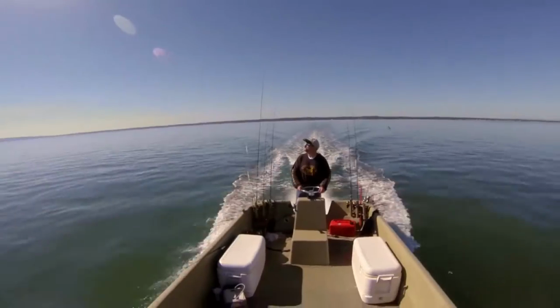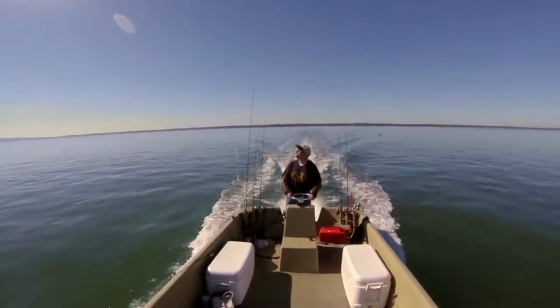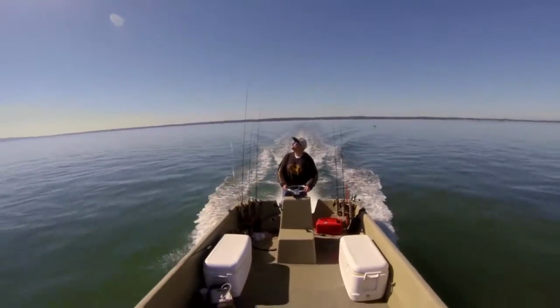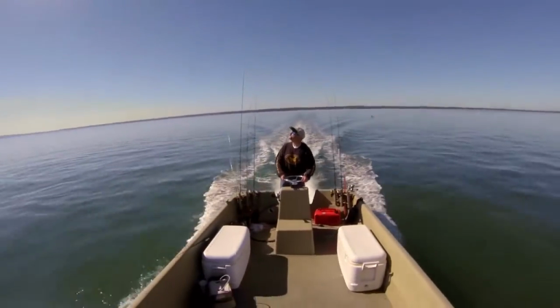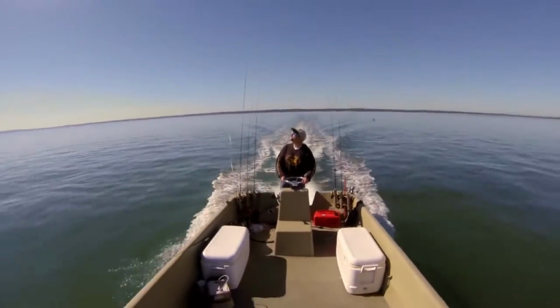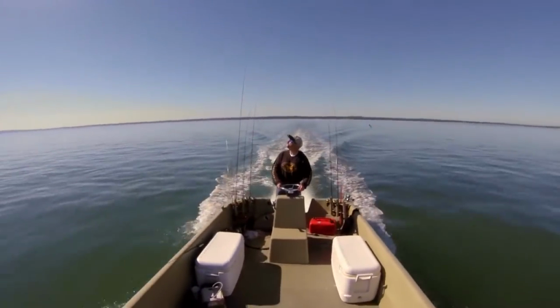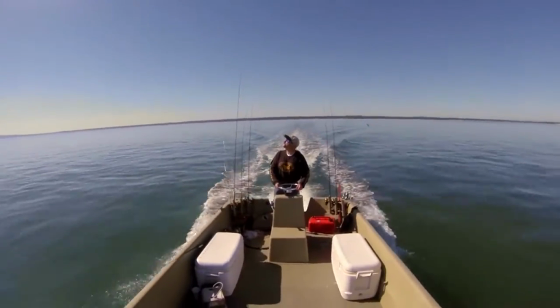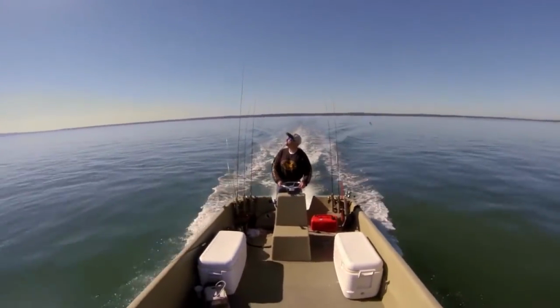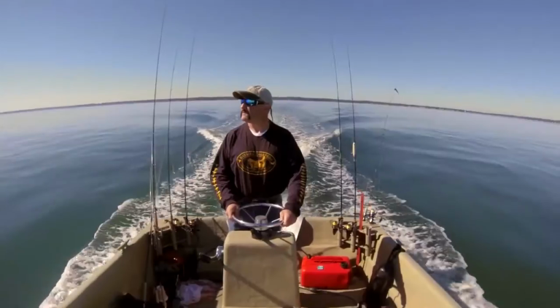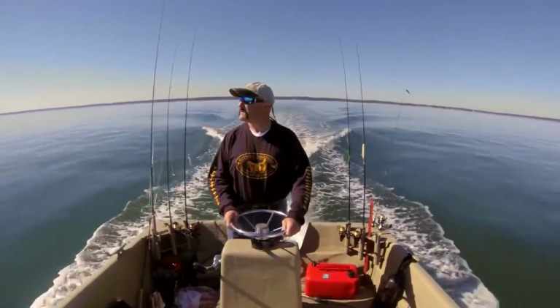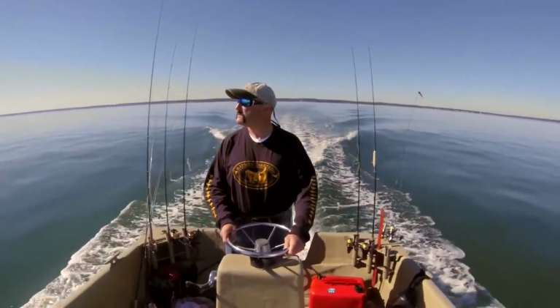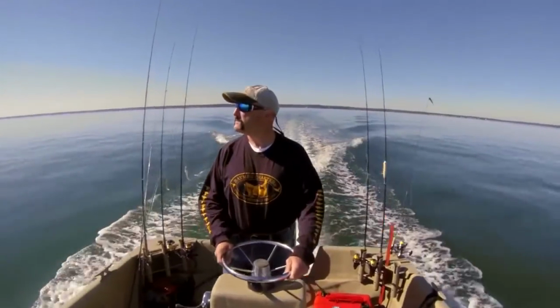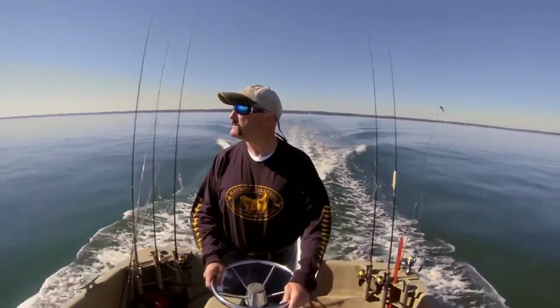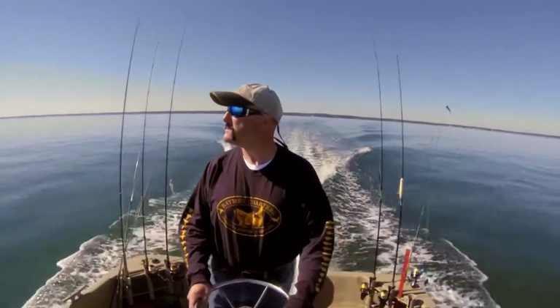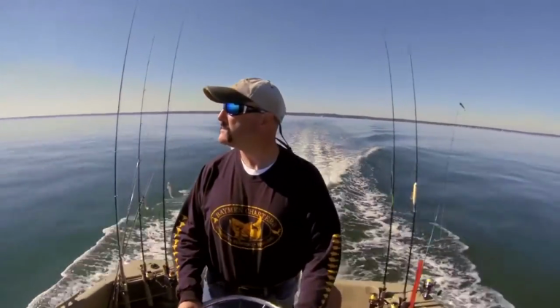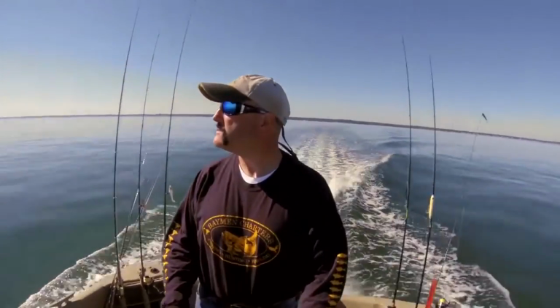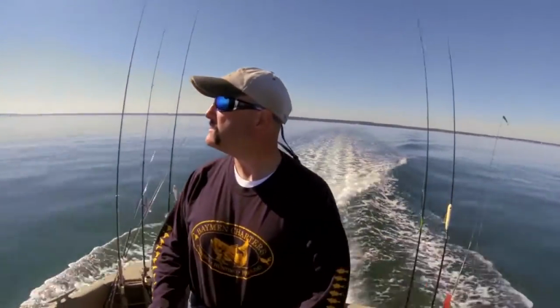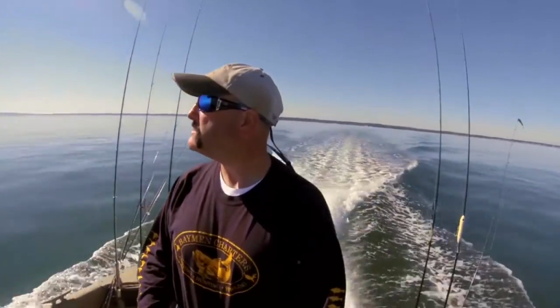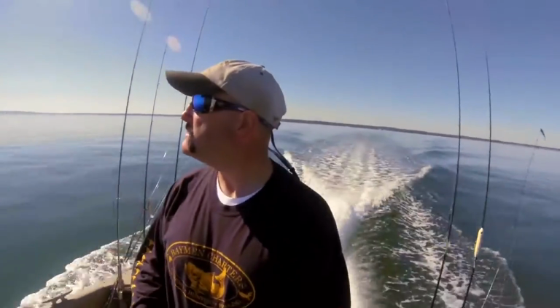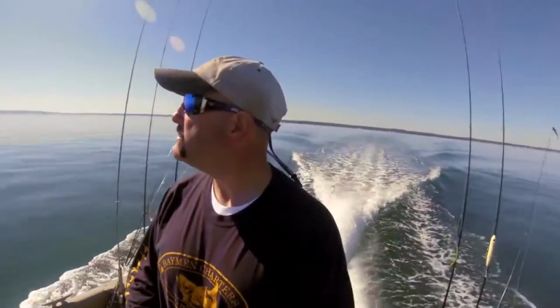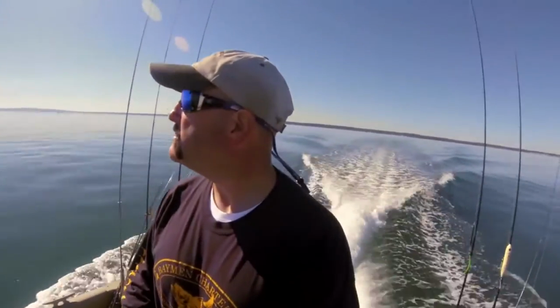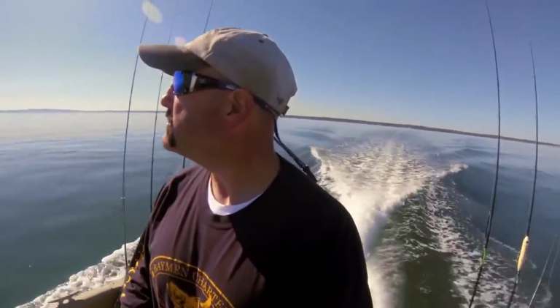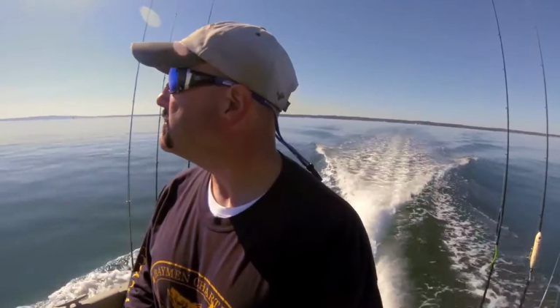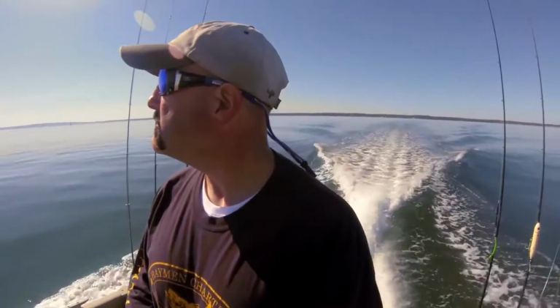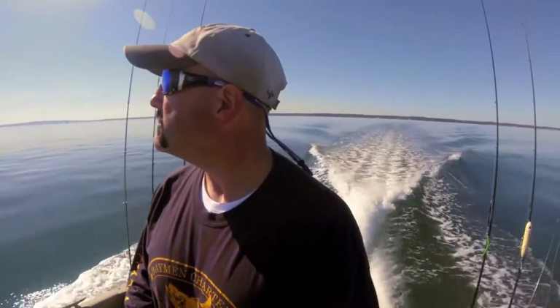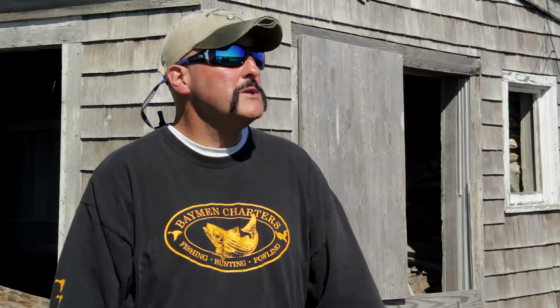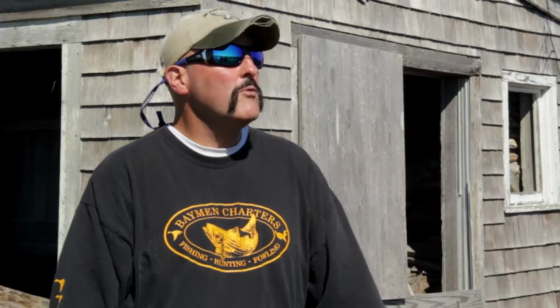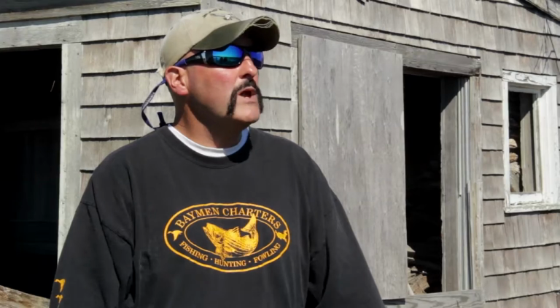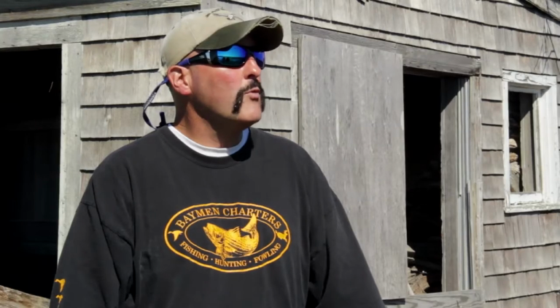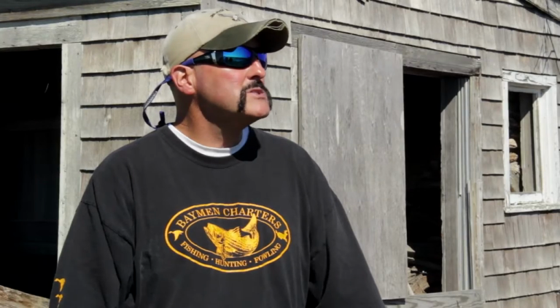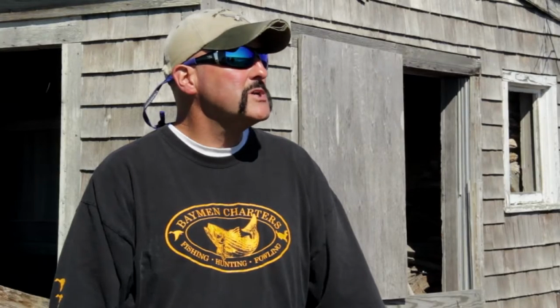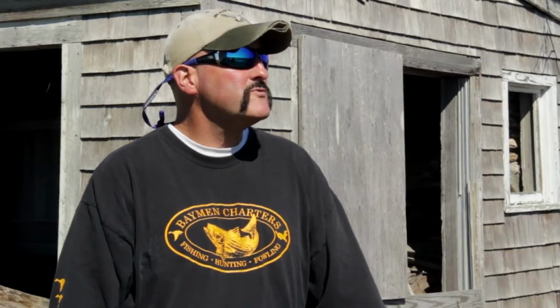I don't fish out of a huge boat. People think, oh my gosh, you're a Bahamian, you must have these big boats. We really don't. We have work skiffs.